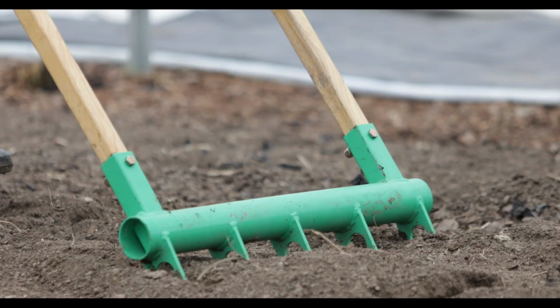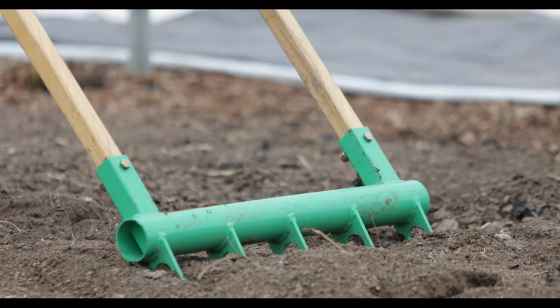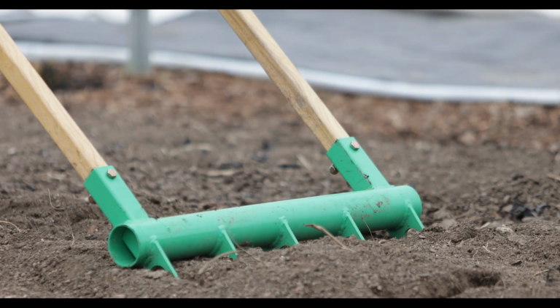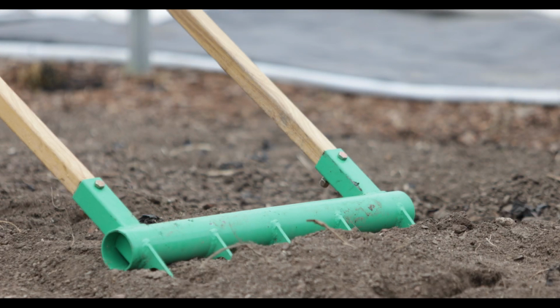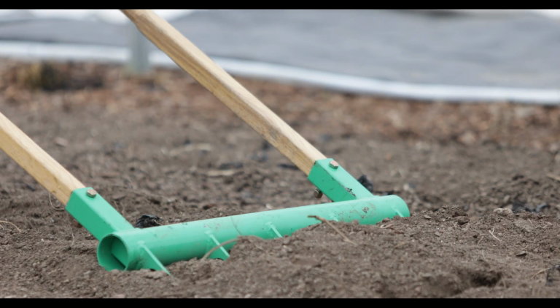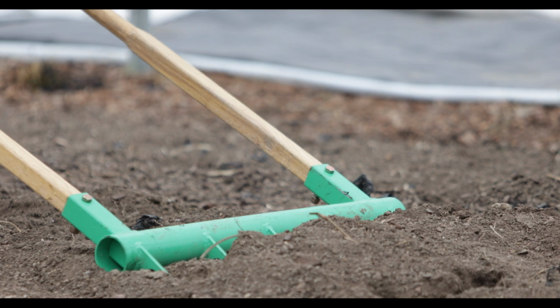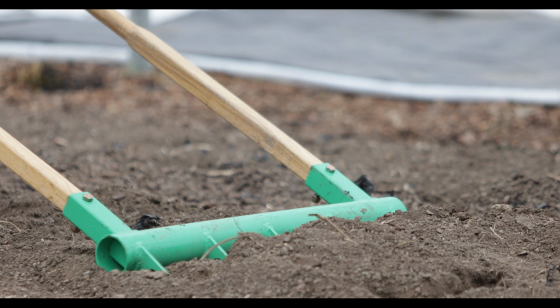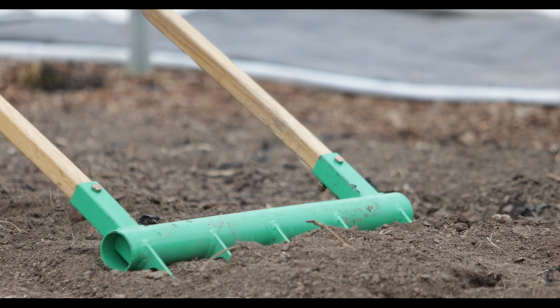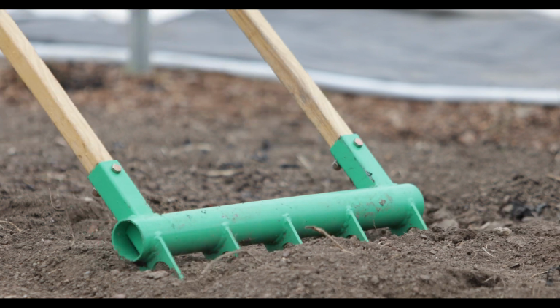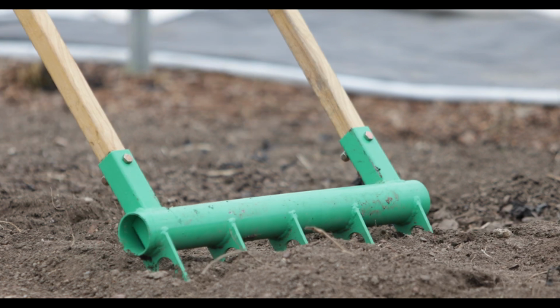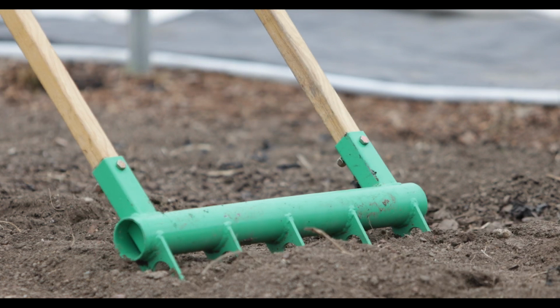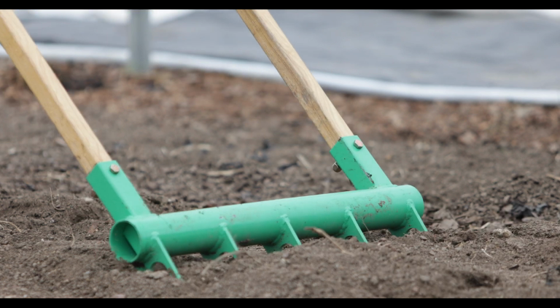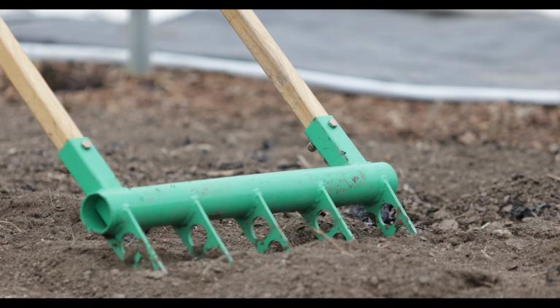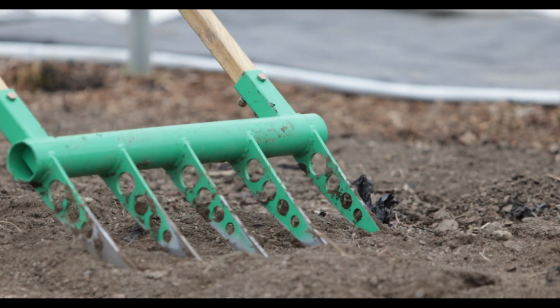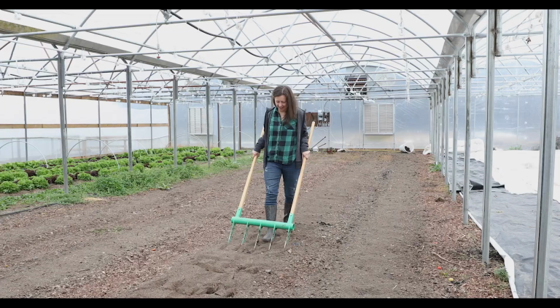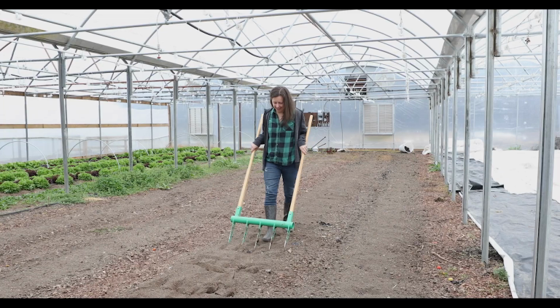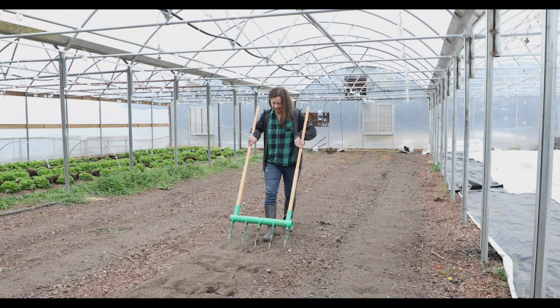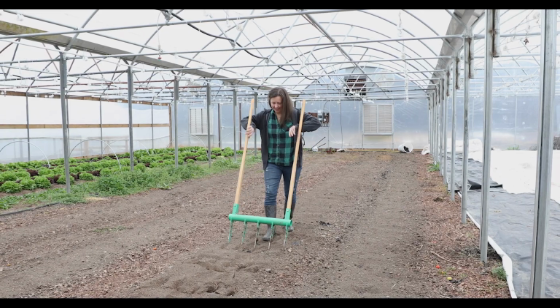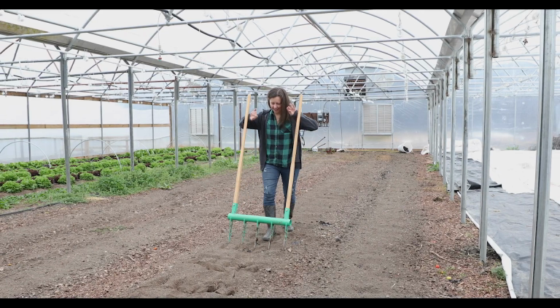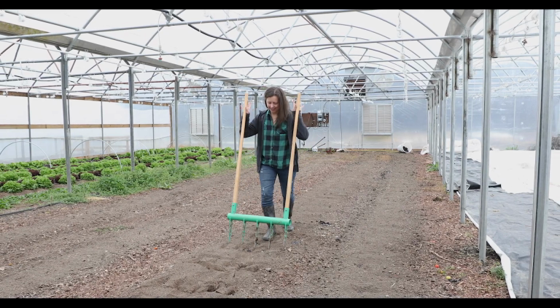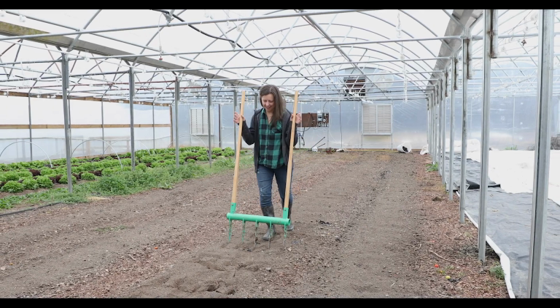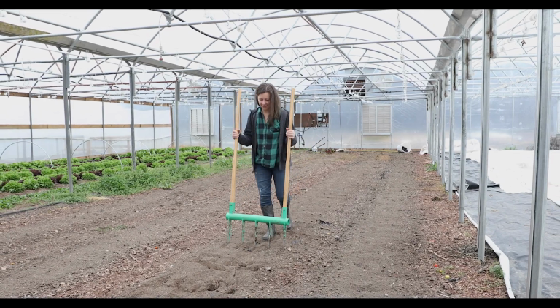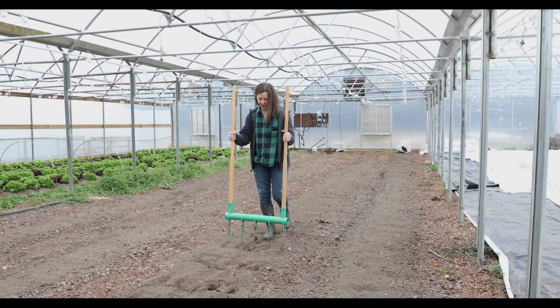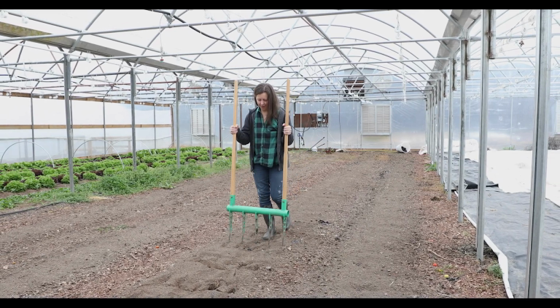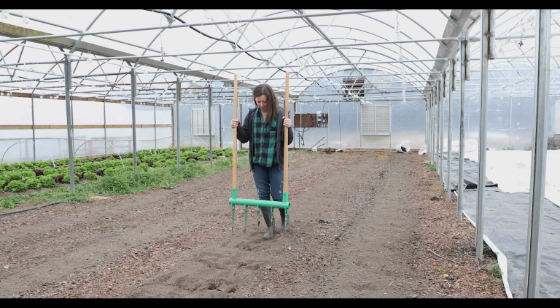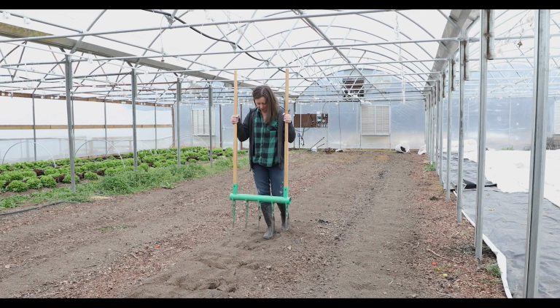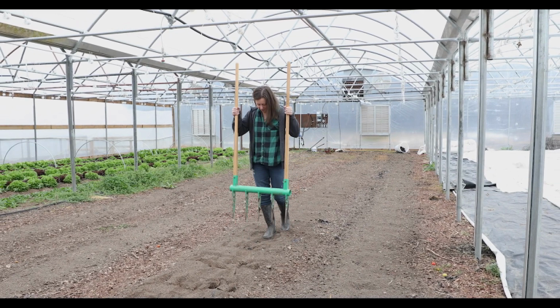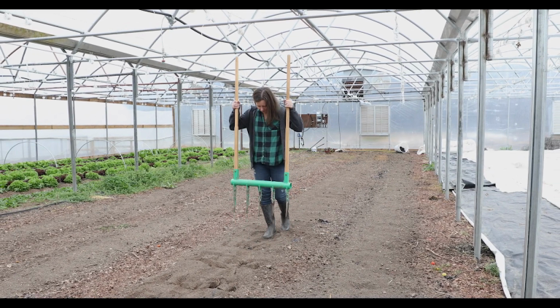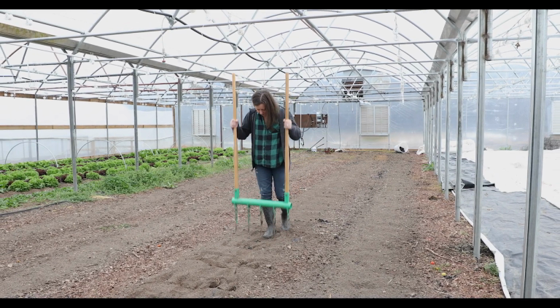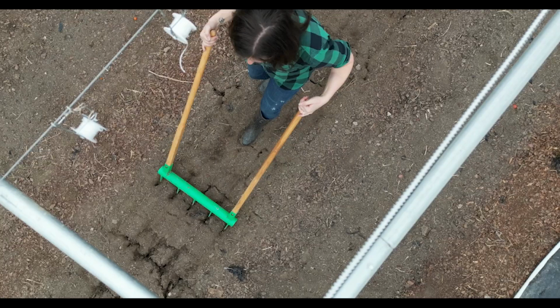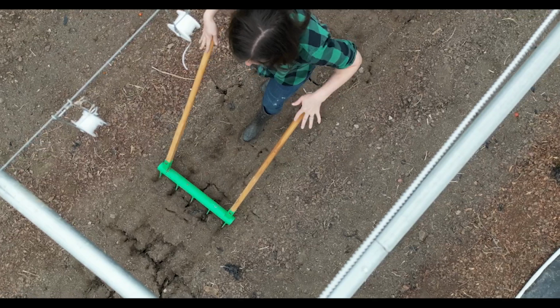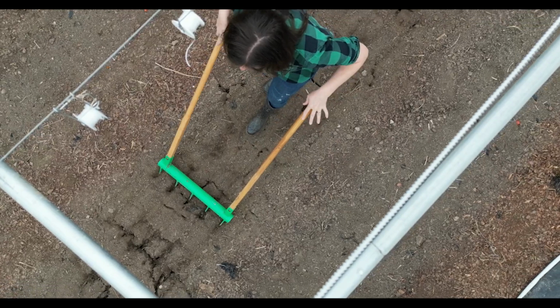A broad fork is a tool with metal tines attached to a horizontal bar and handles to help you aerate your soil.